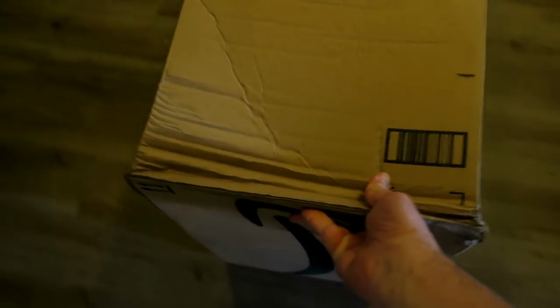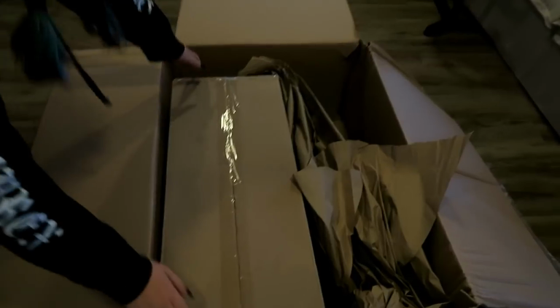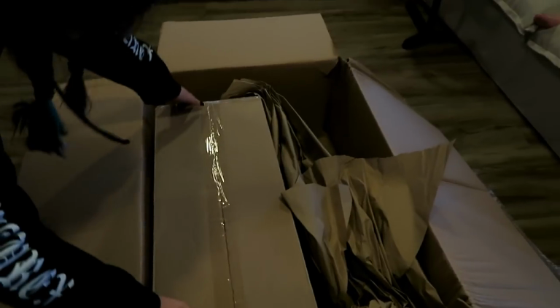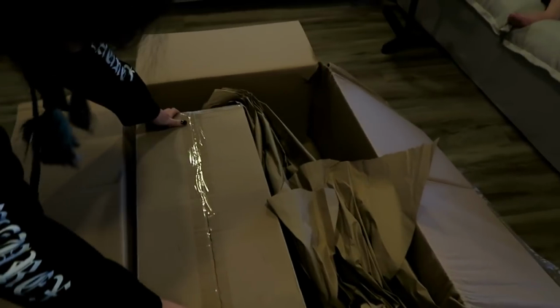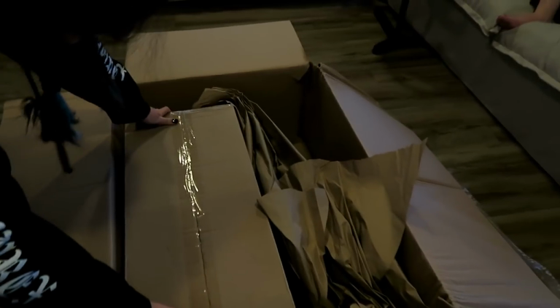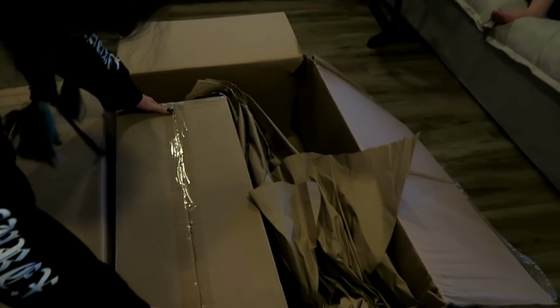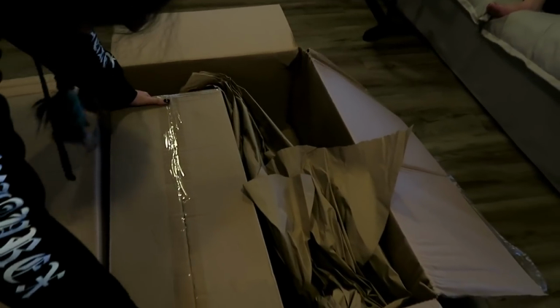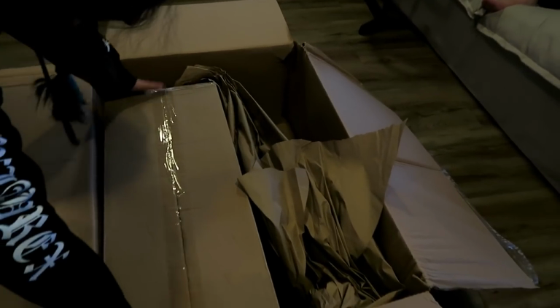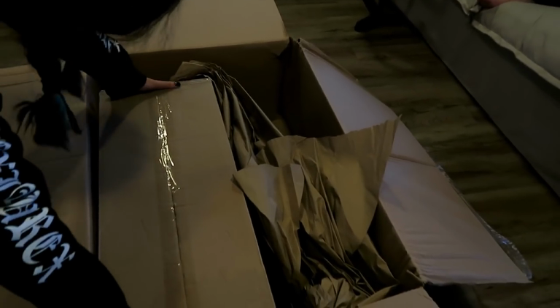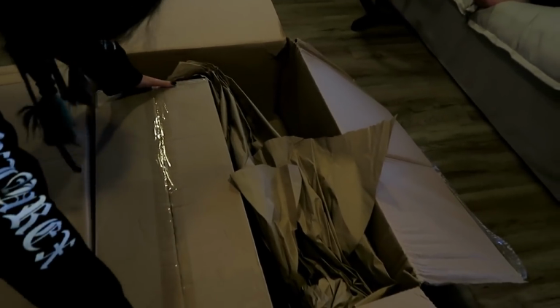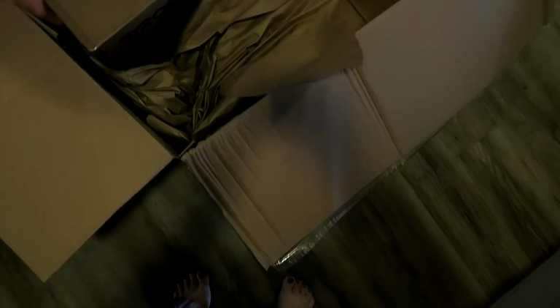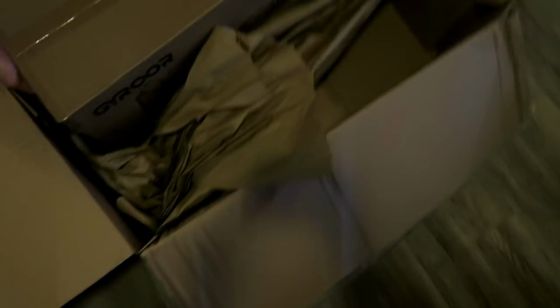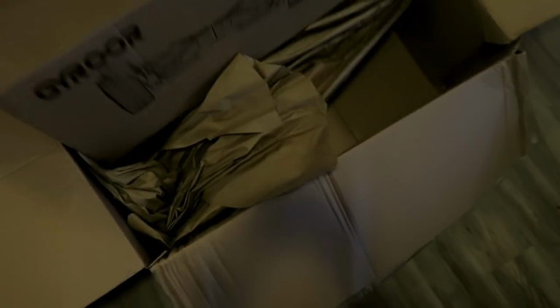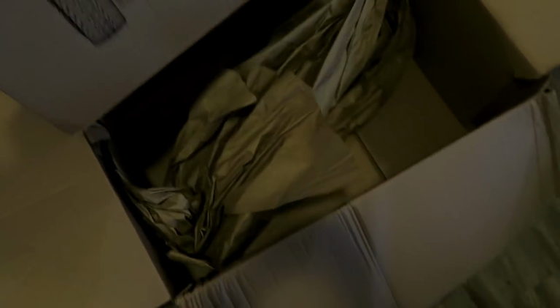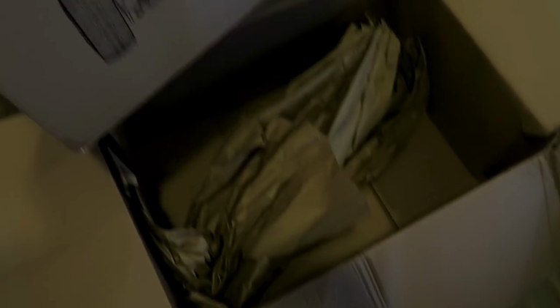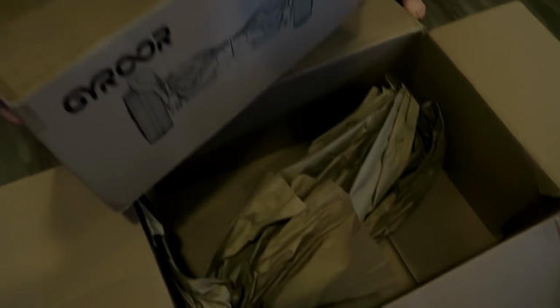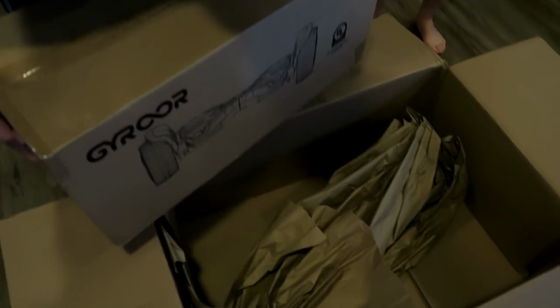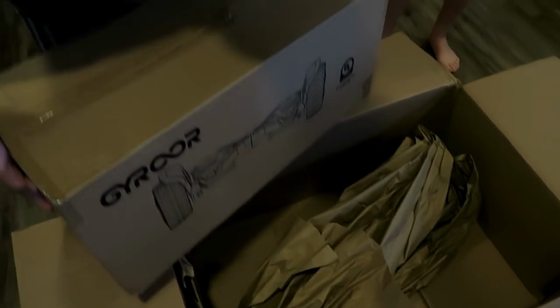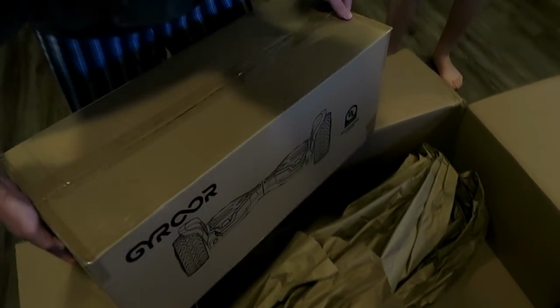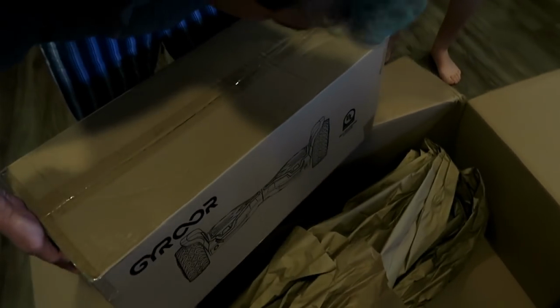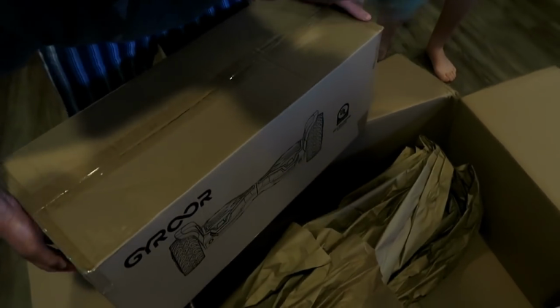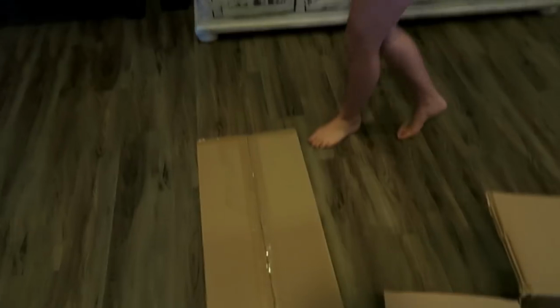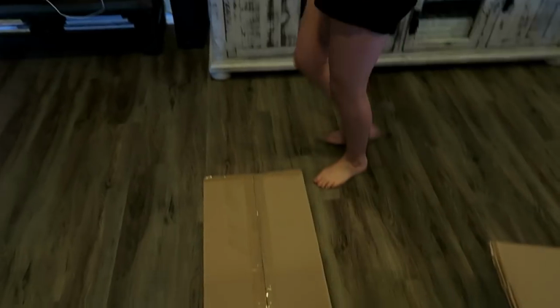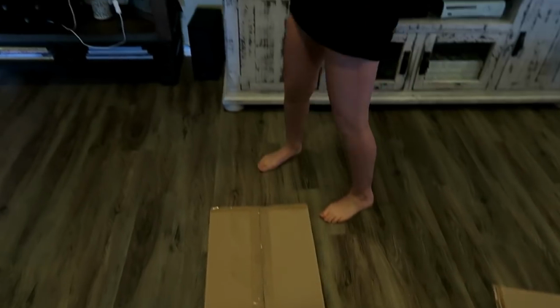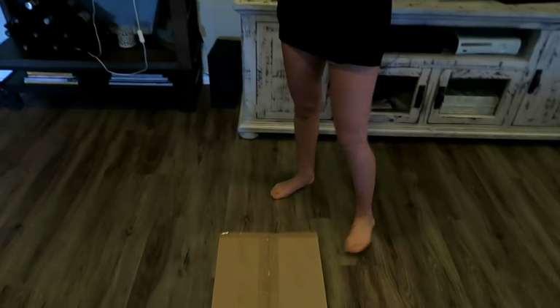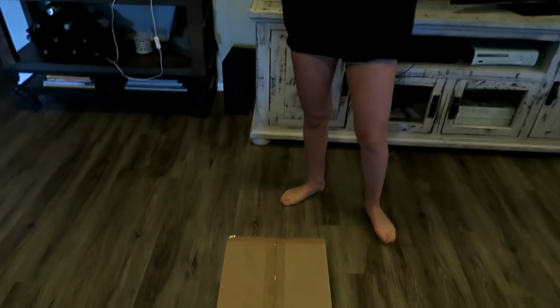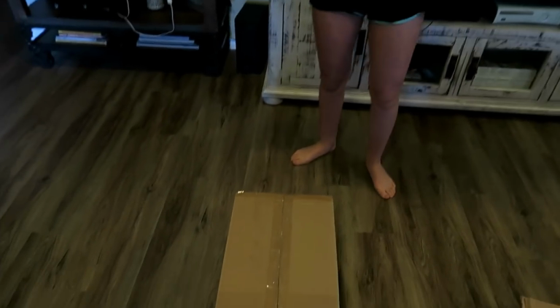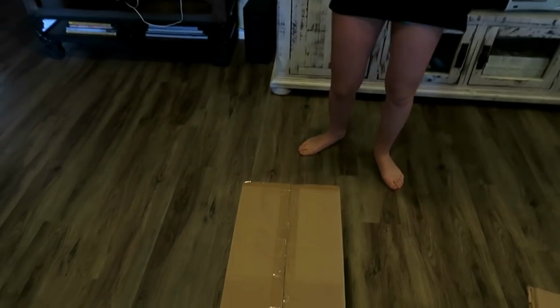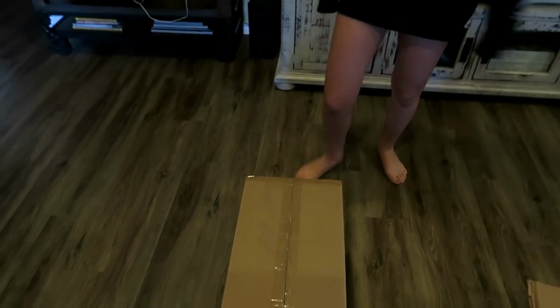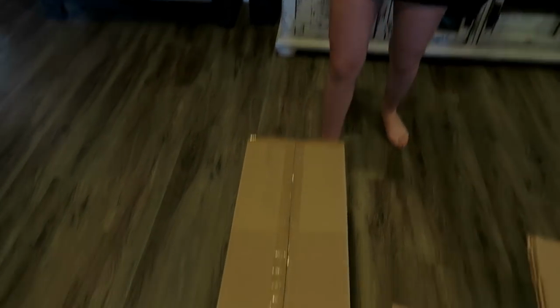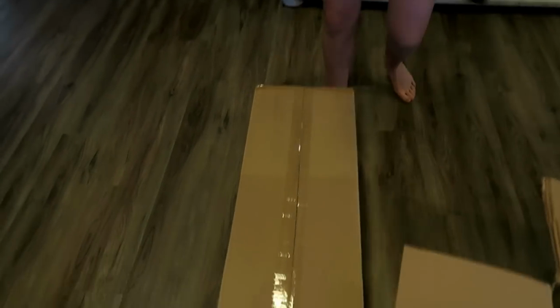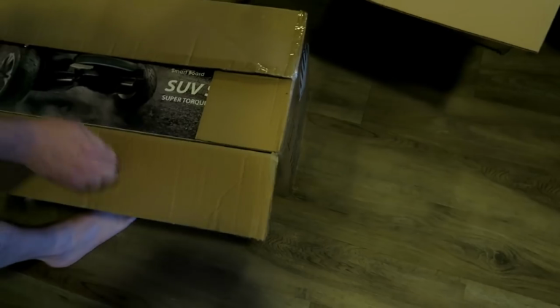Oh my god! Oh, it's heavy! Oh my god! Ella has been waiting a very long time — look!